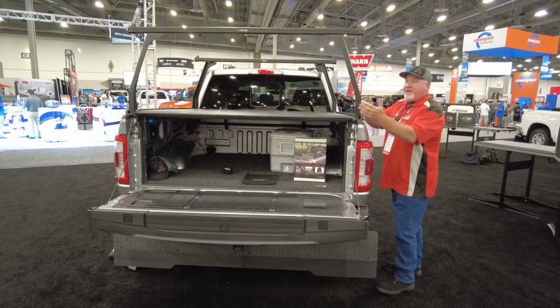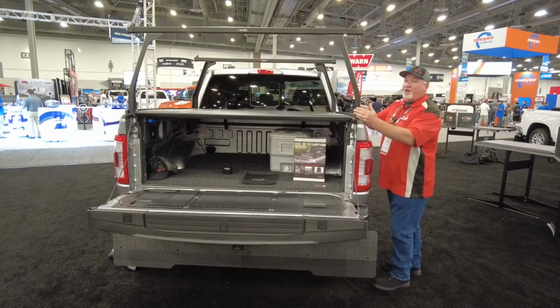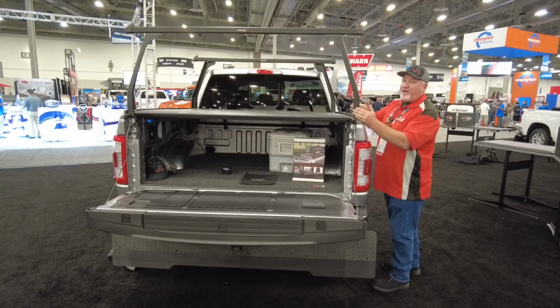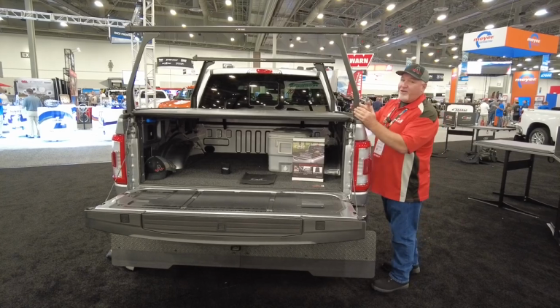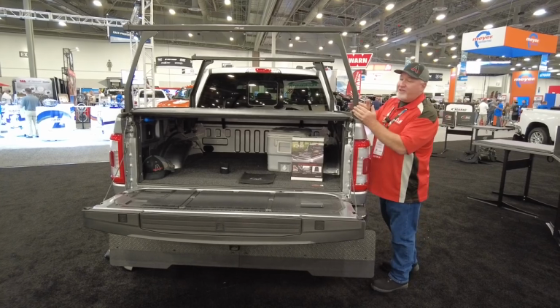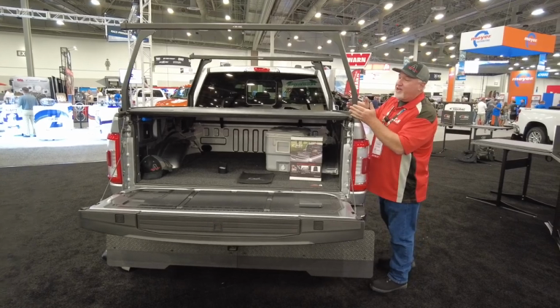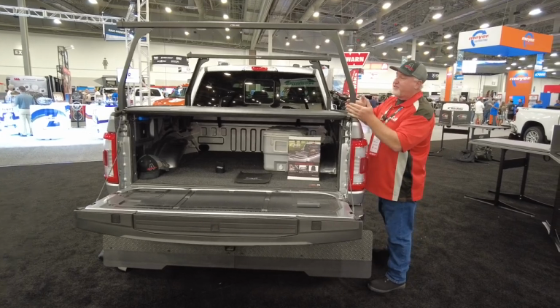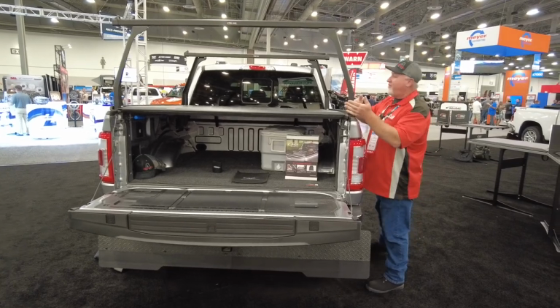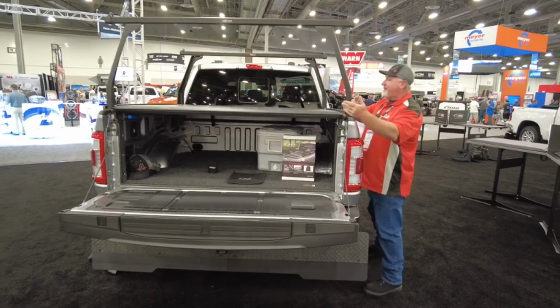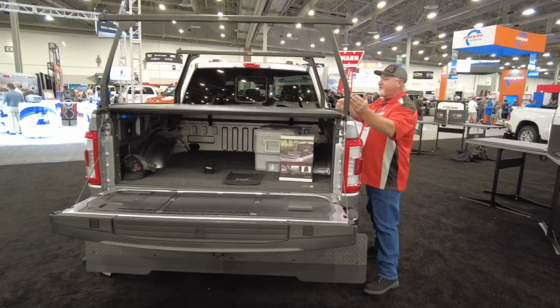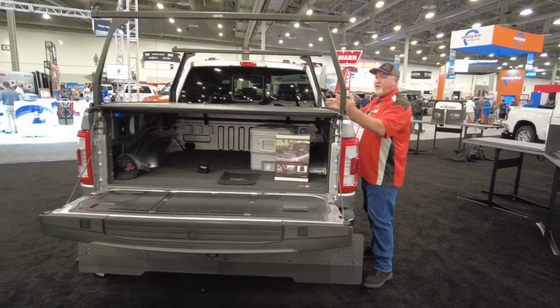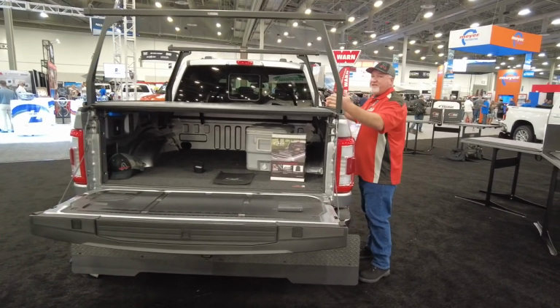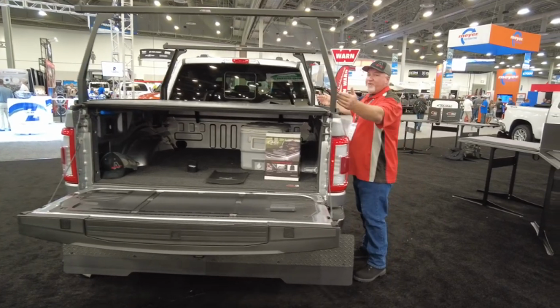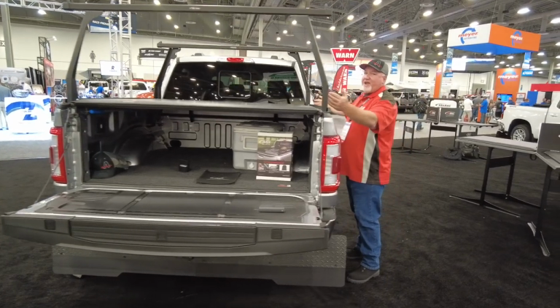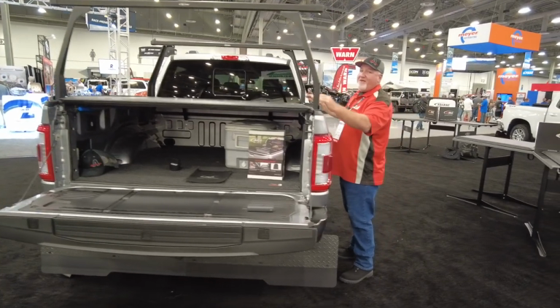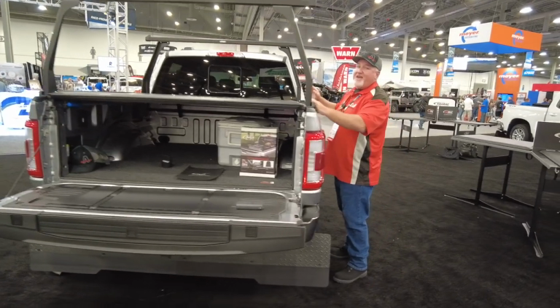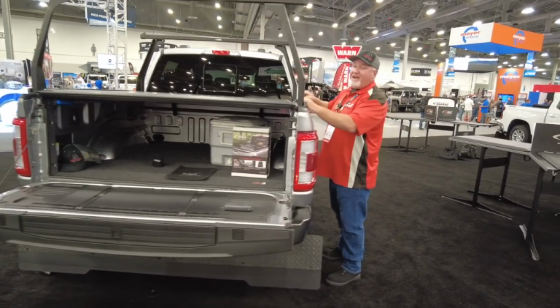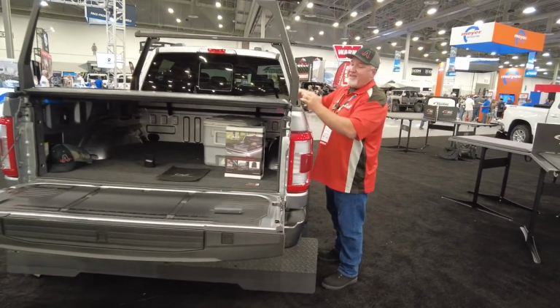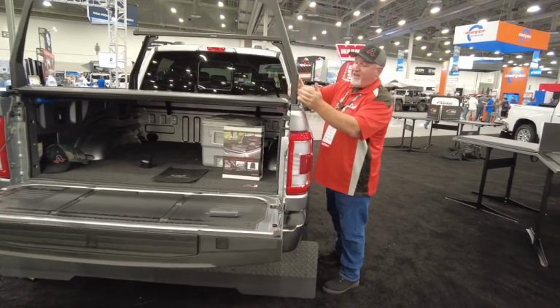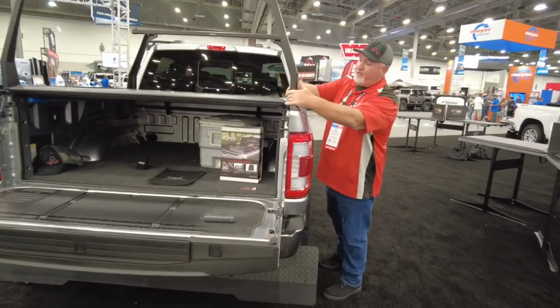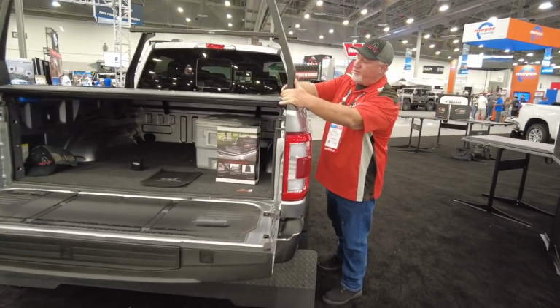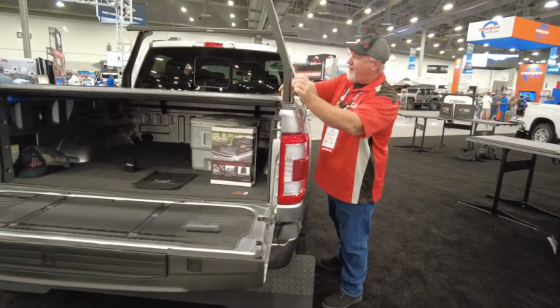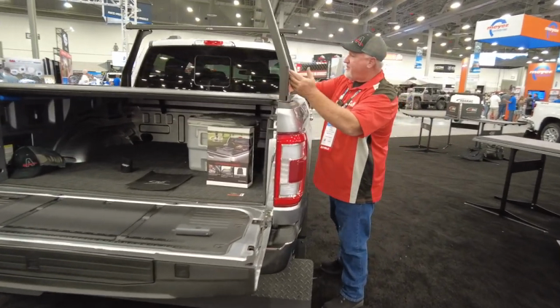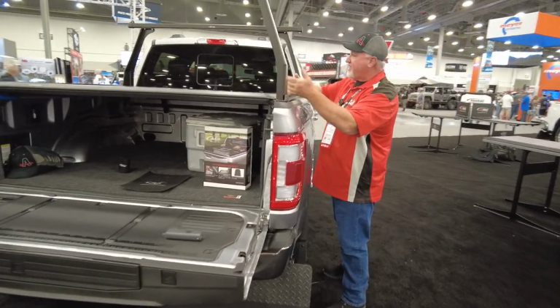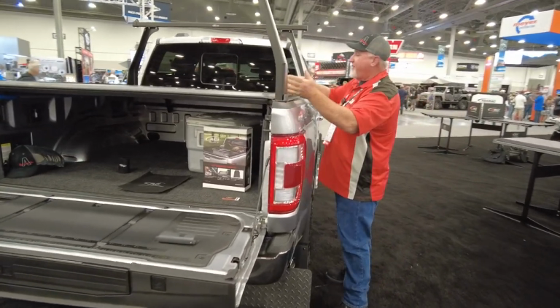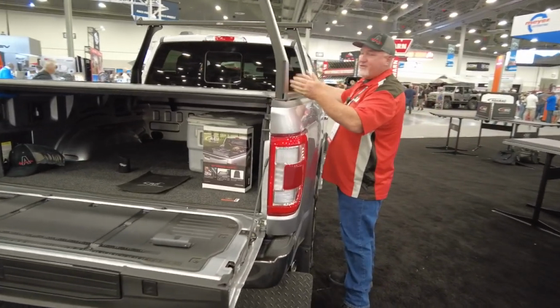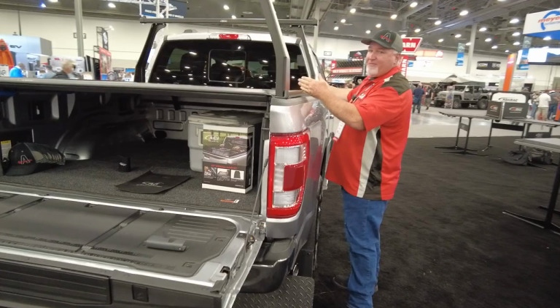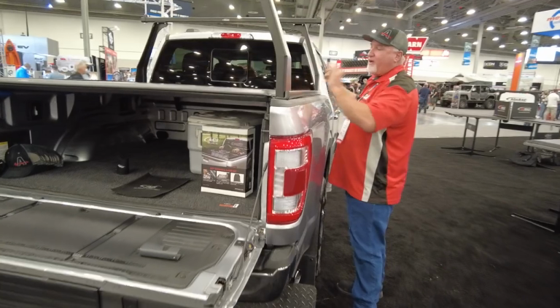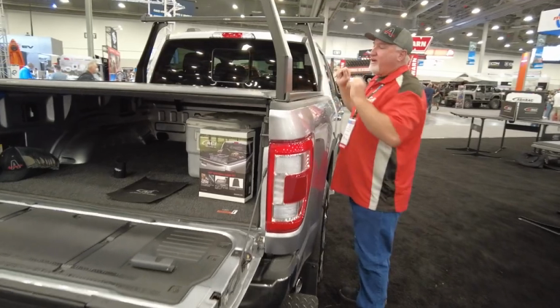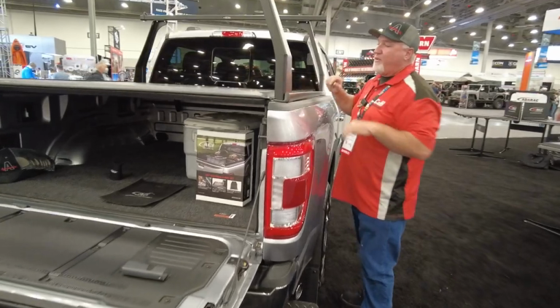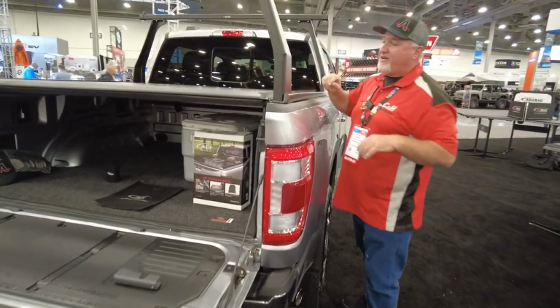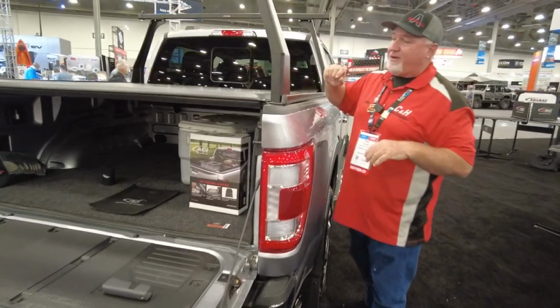It's also adjustable. If I need to move these around, I can. I loosen them up, just slide them, slide them back — whatever I want to do.